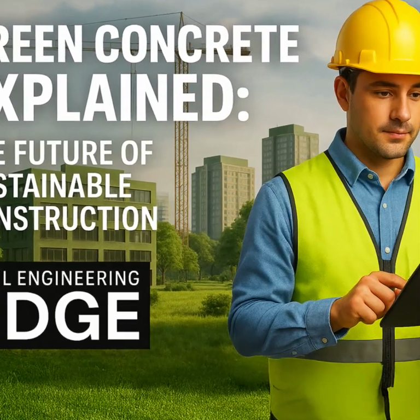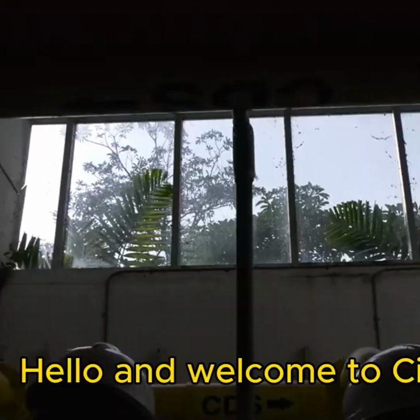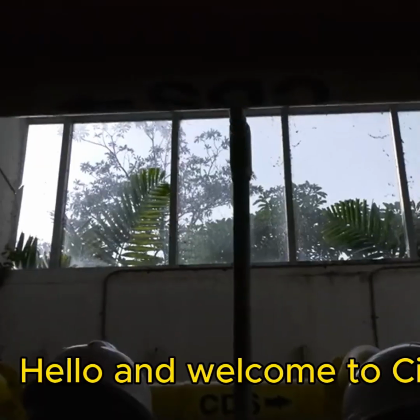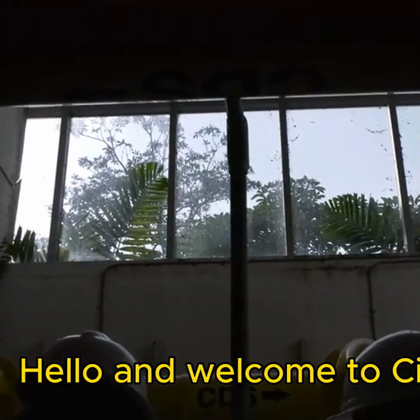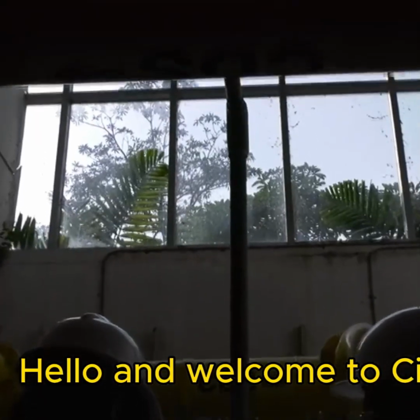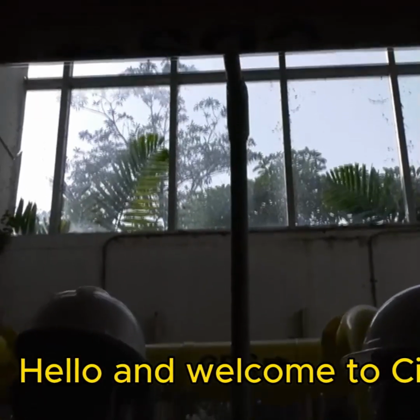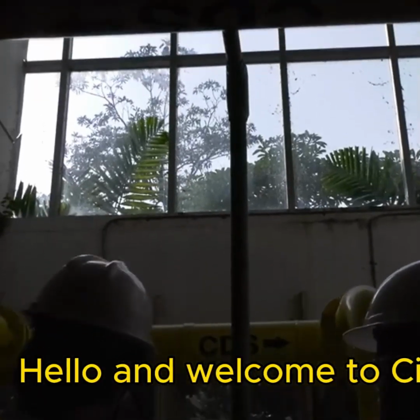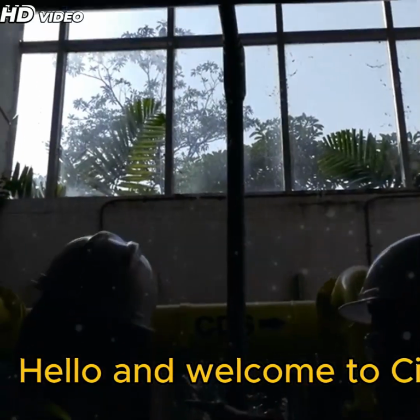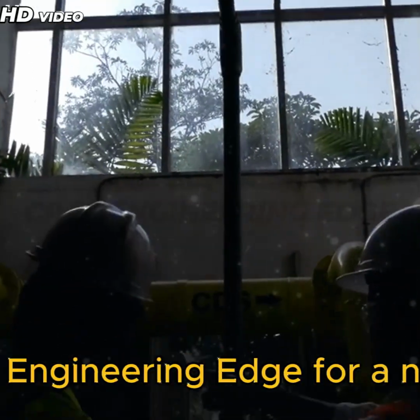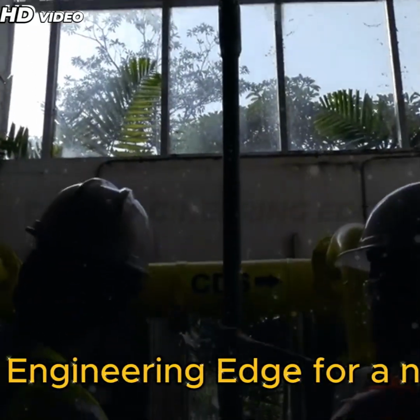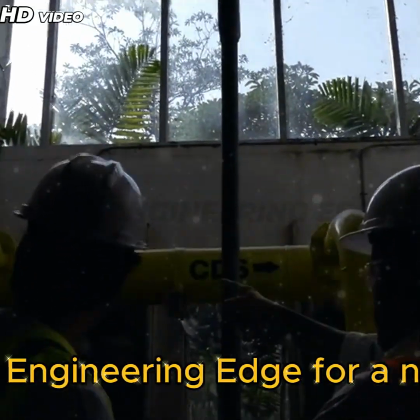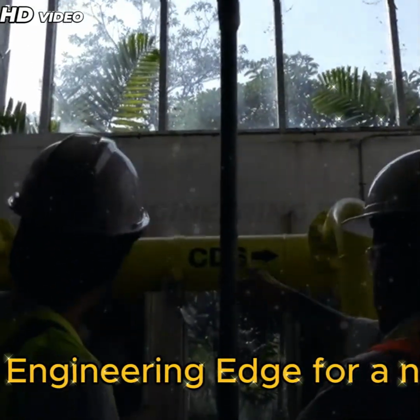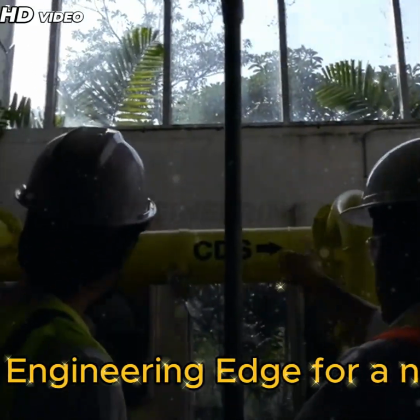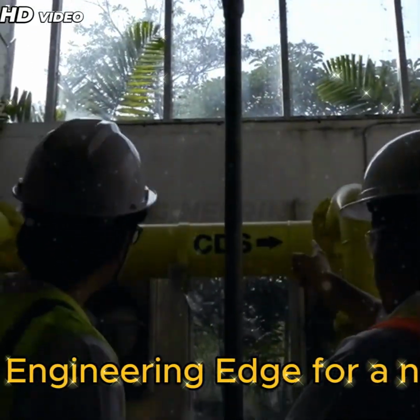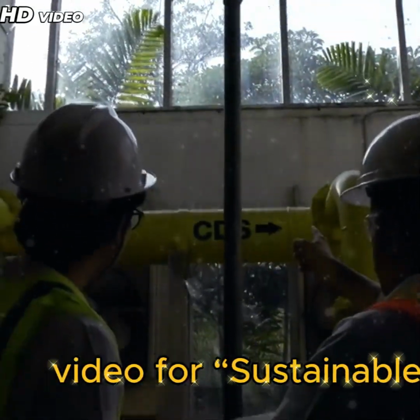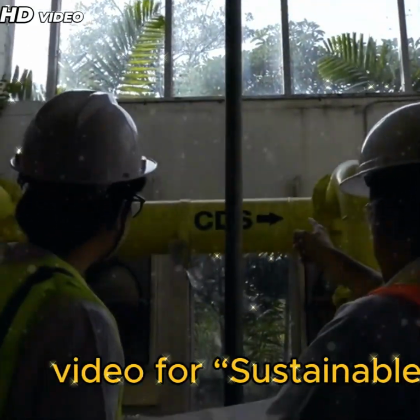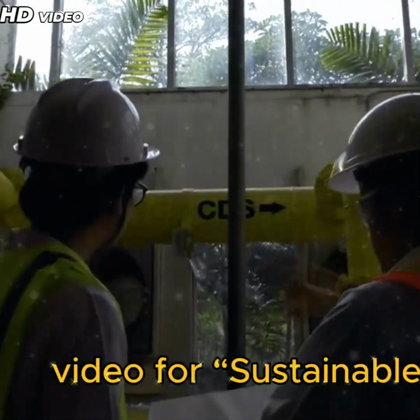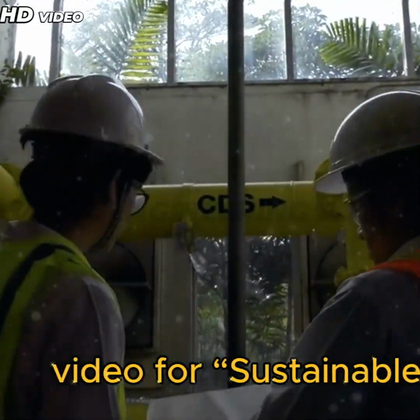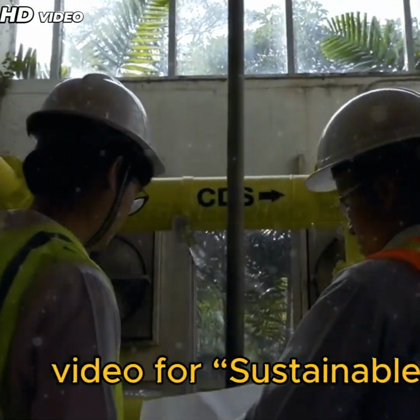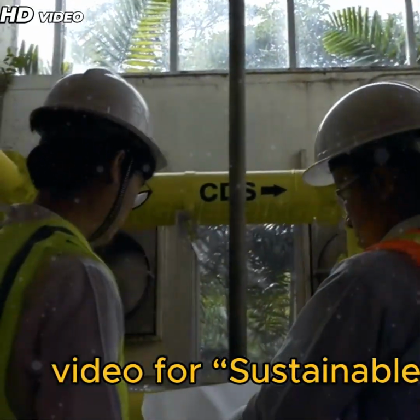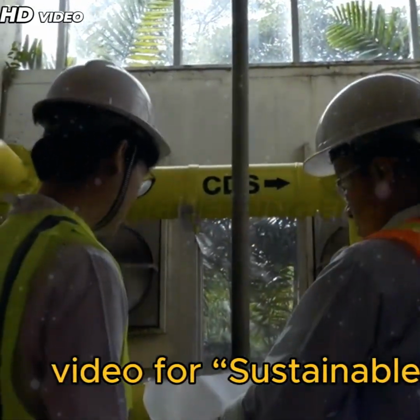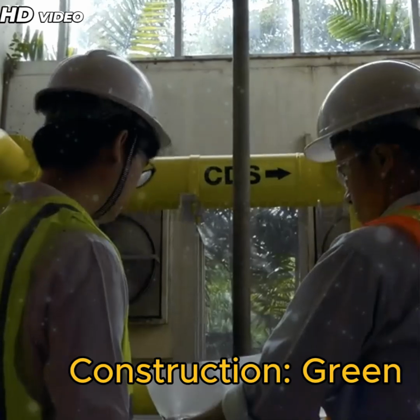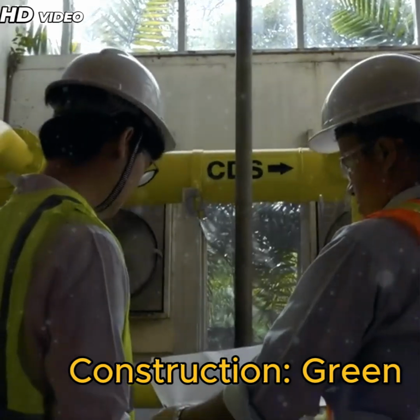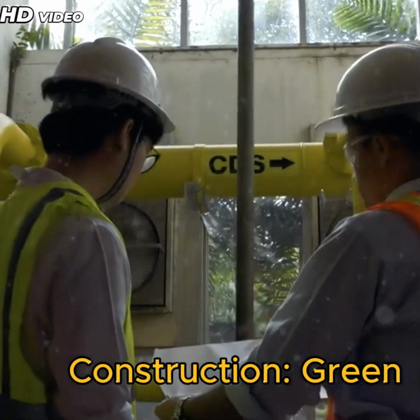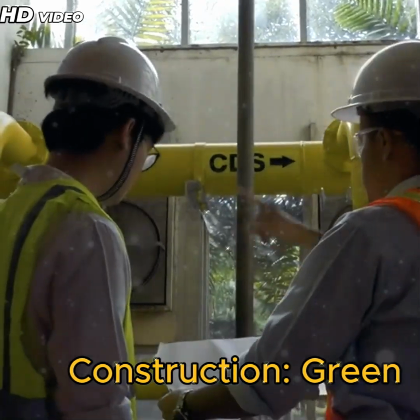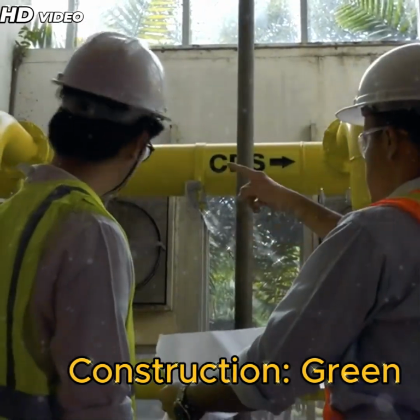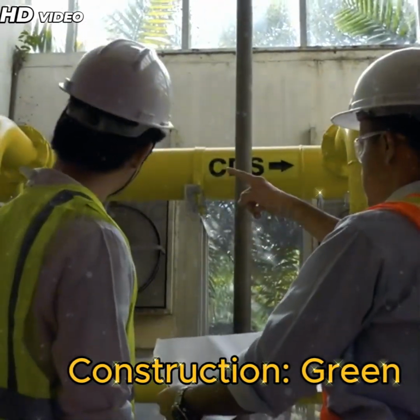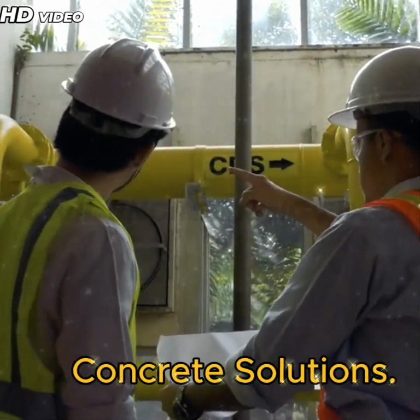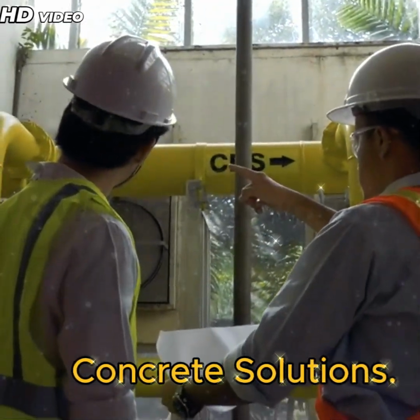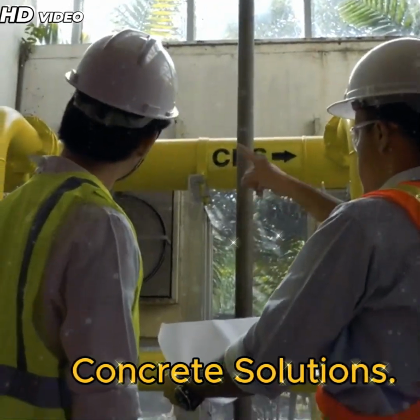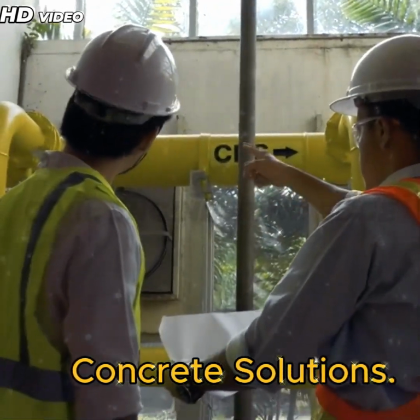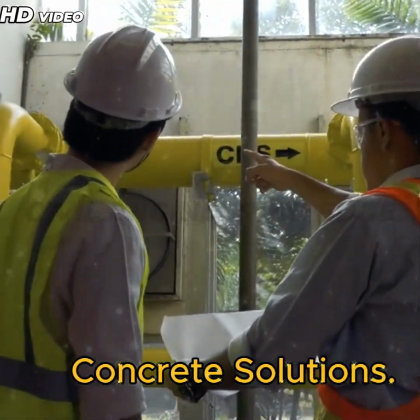Hello and welcome to Civil Engineering Edge for a new video on sustainable construction and green concrete solutions.